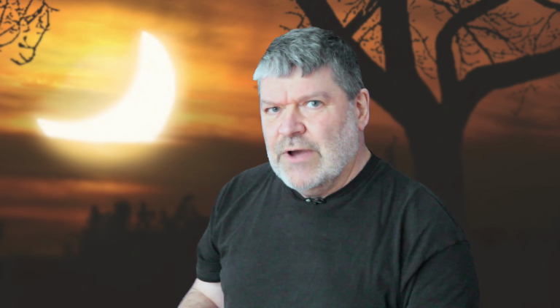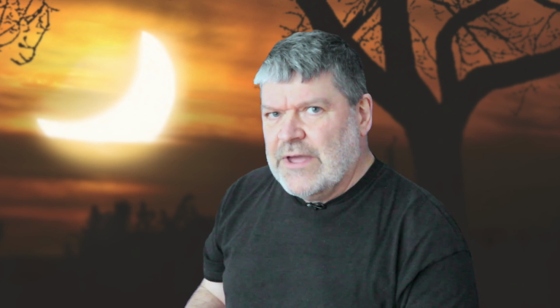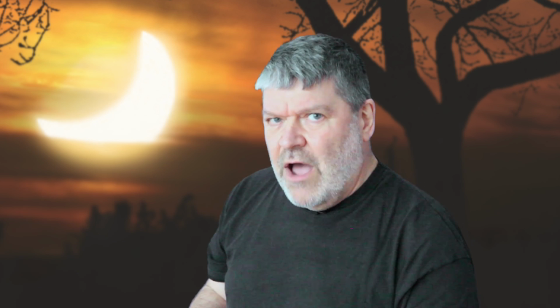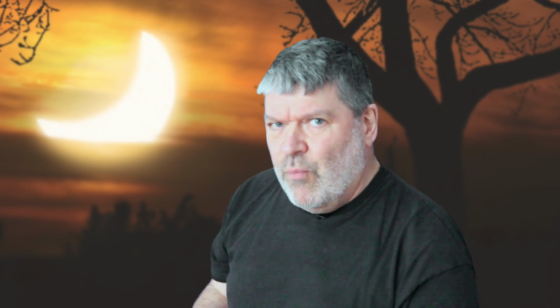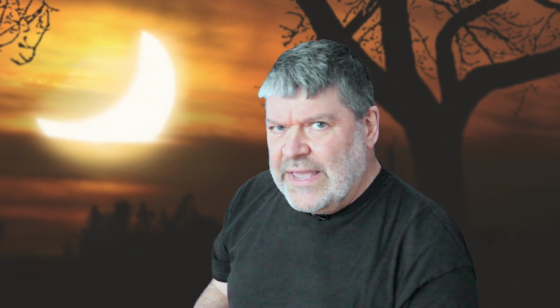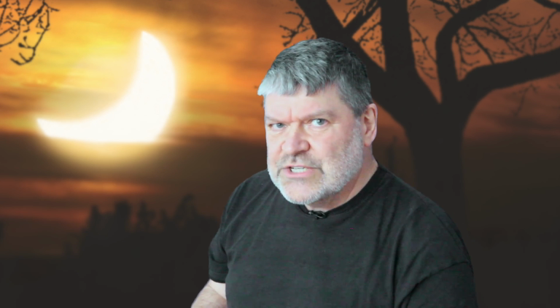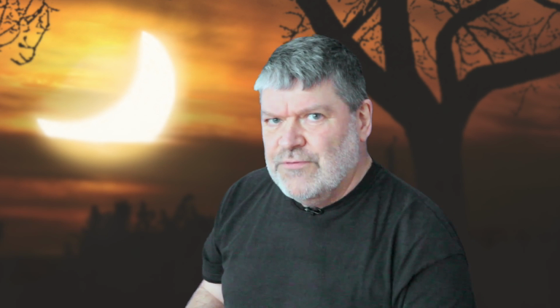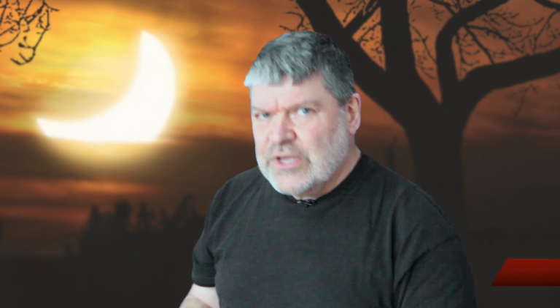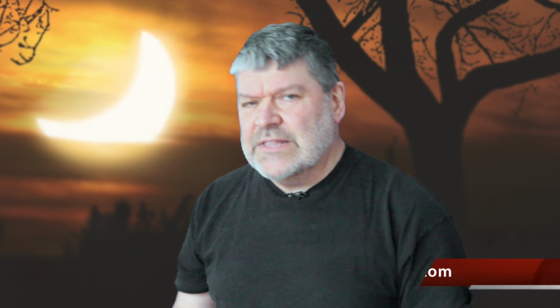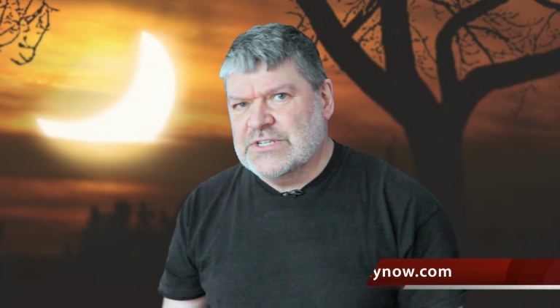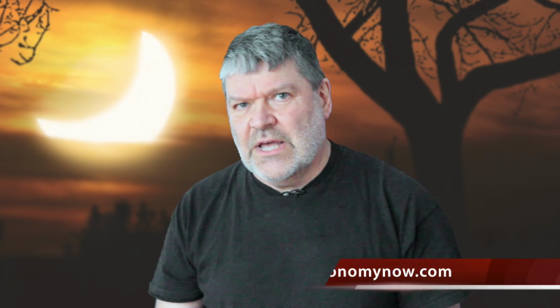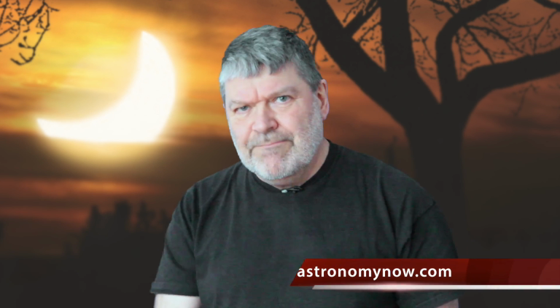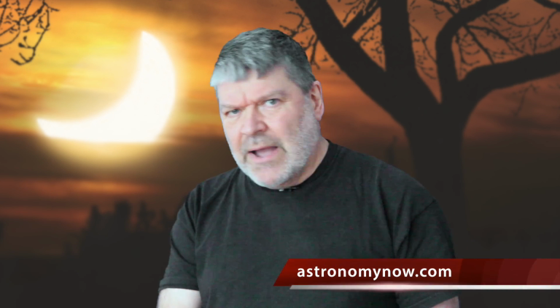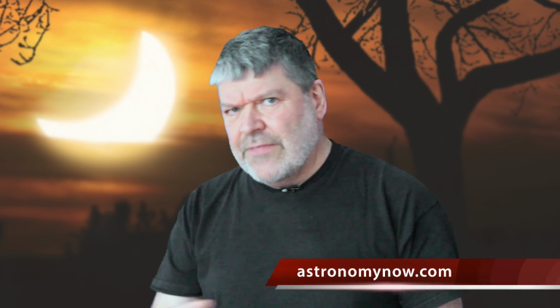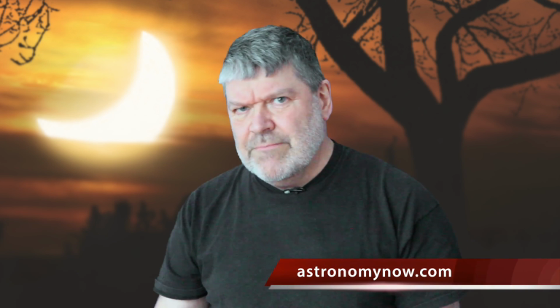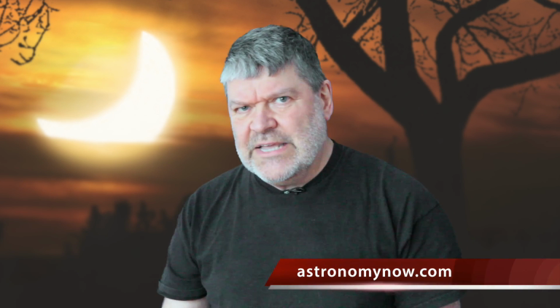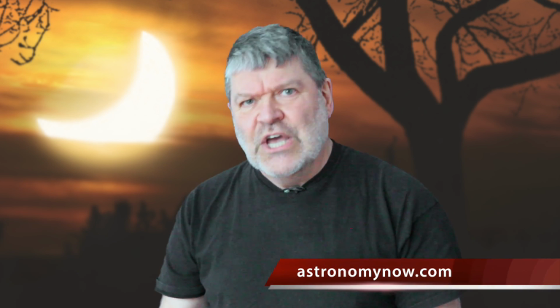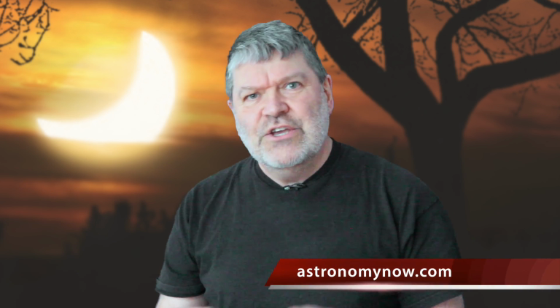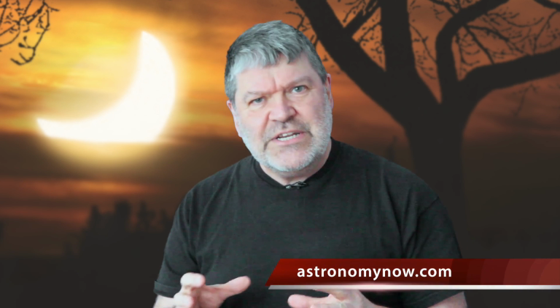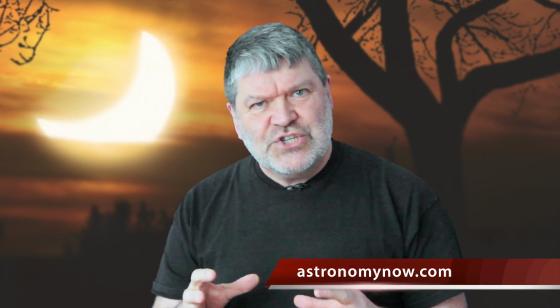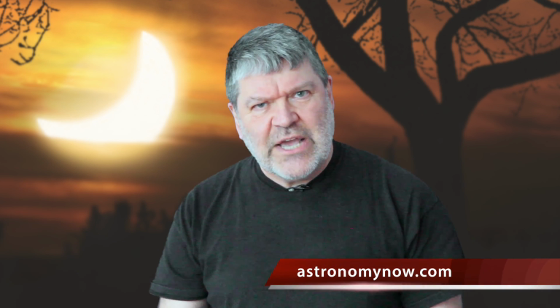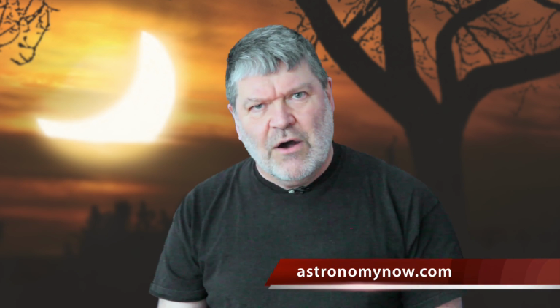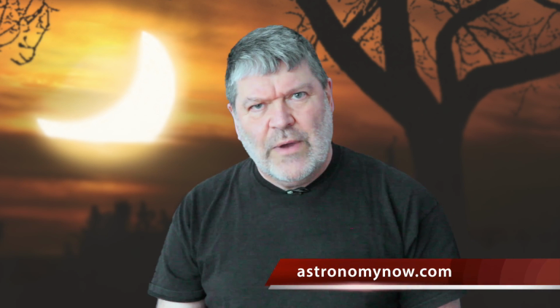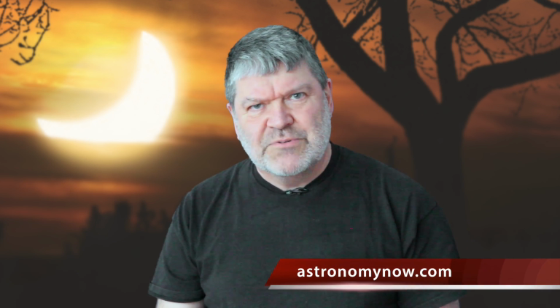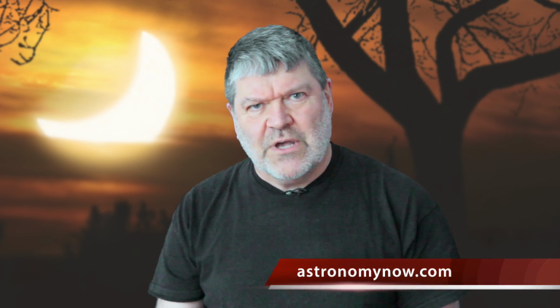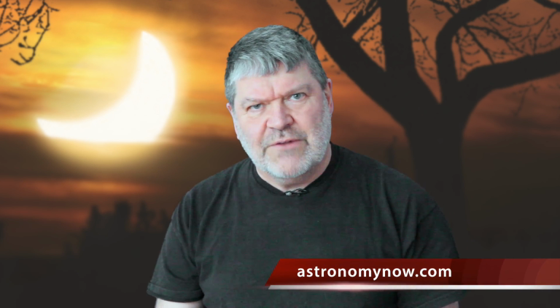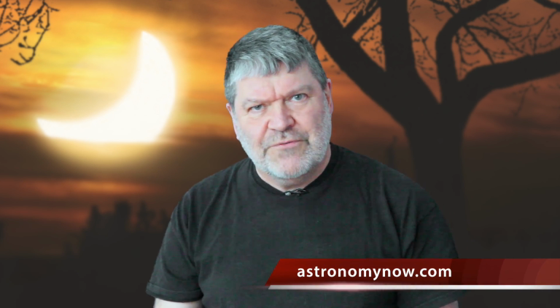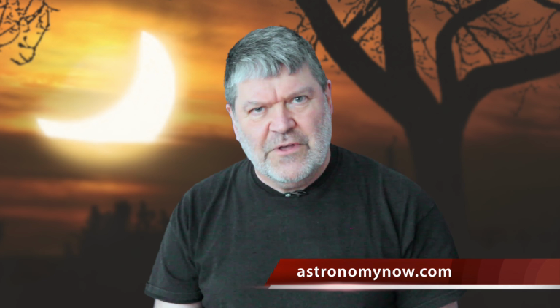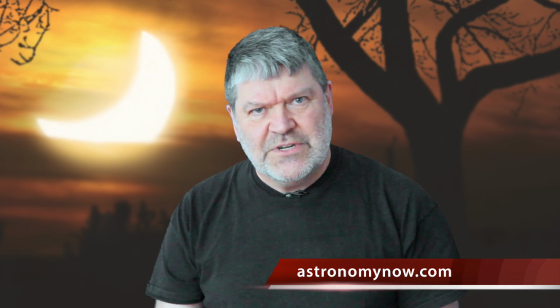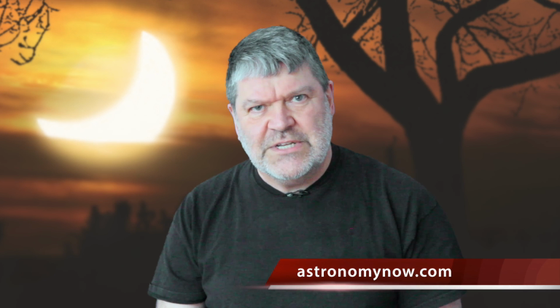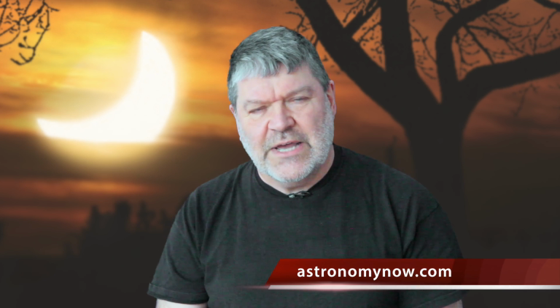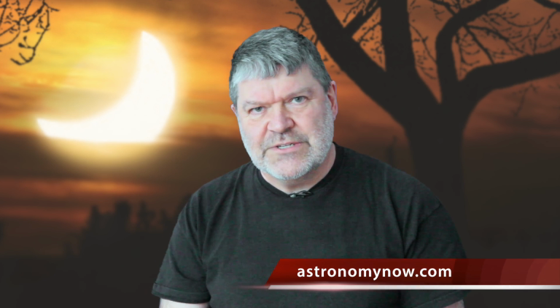Now there are ways of looking at the Sun by other means. You need to check our website for further details.